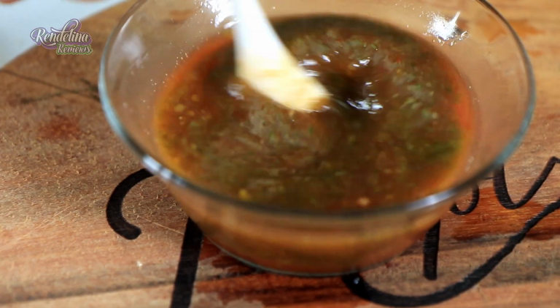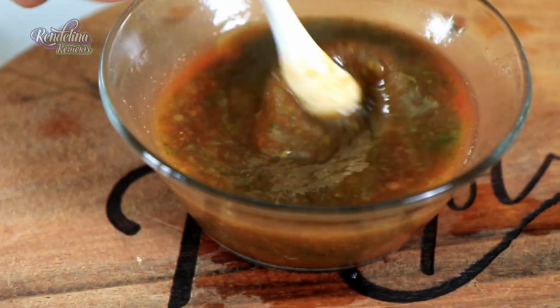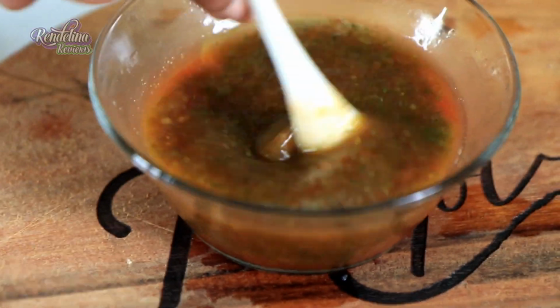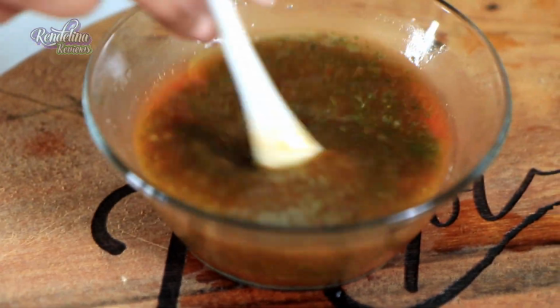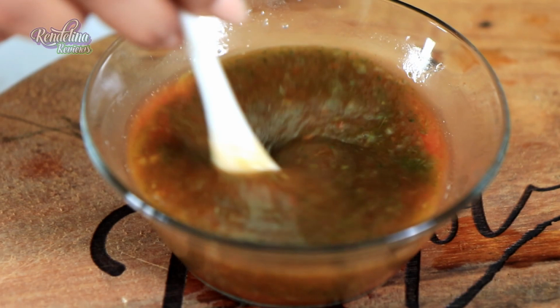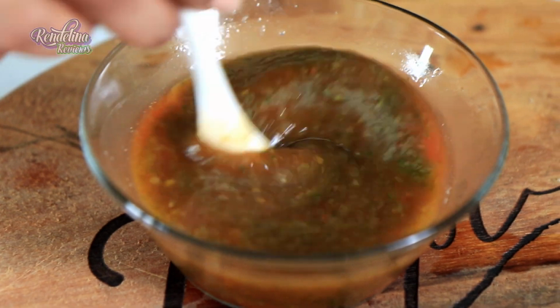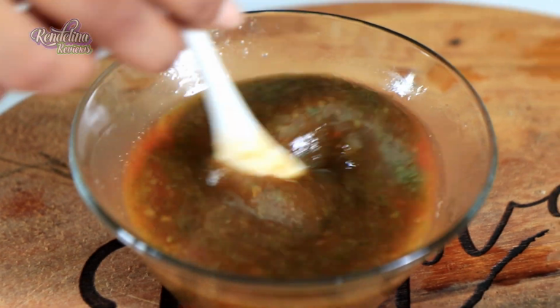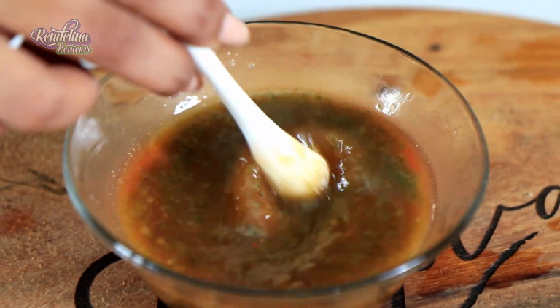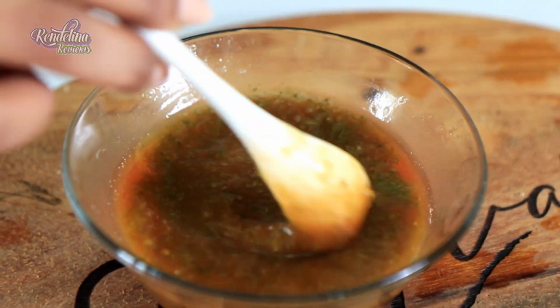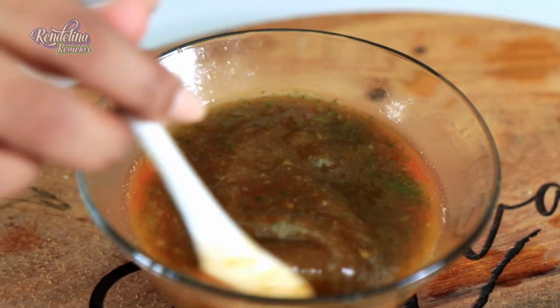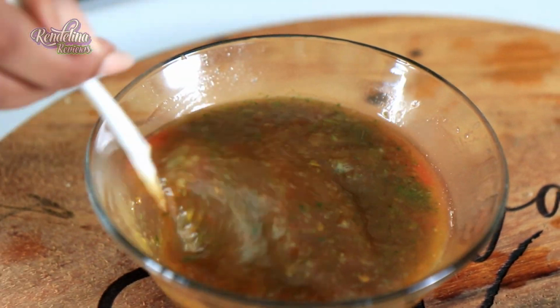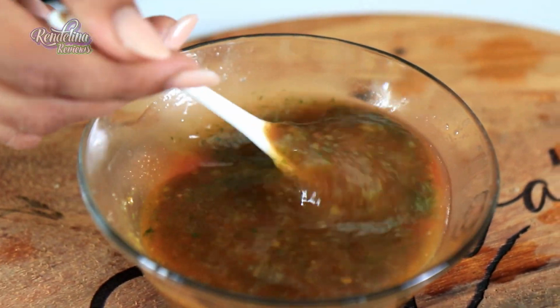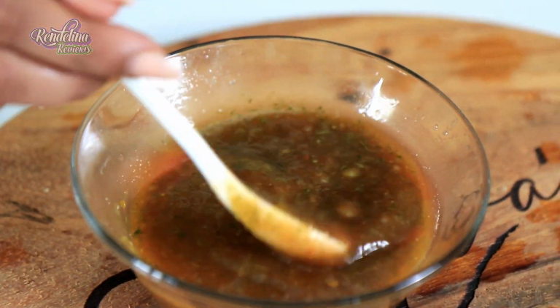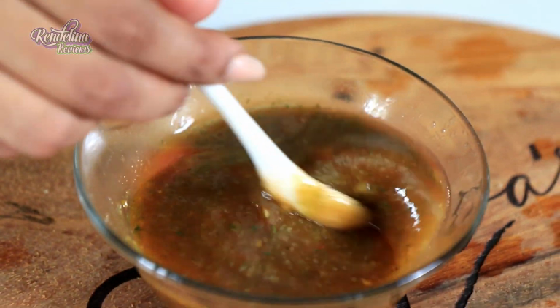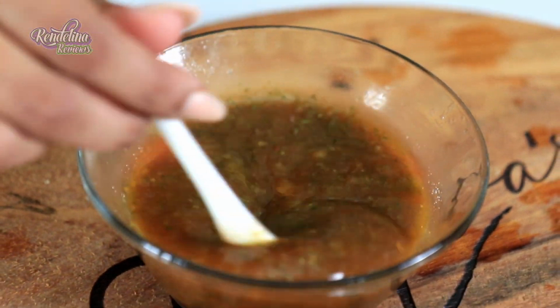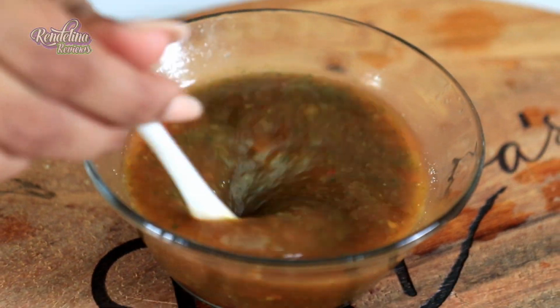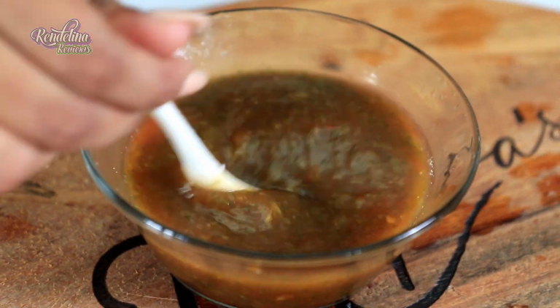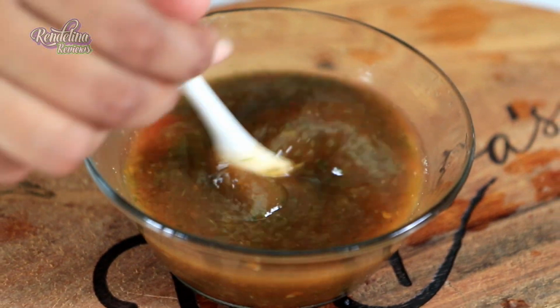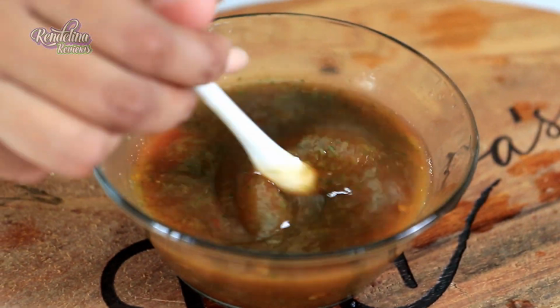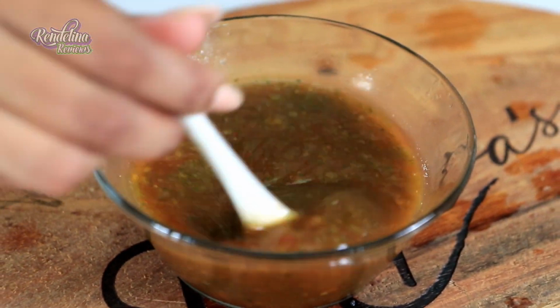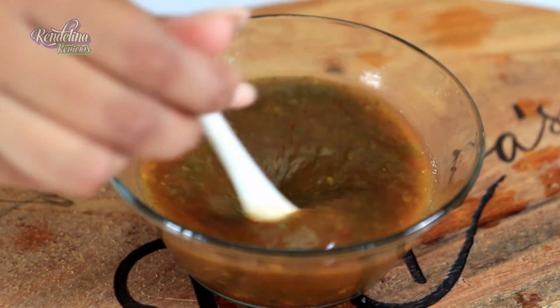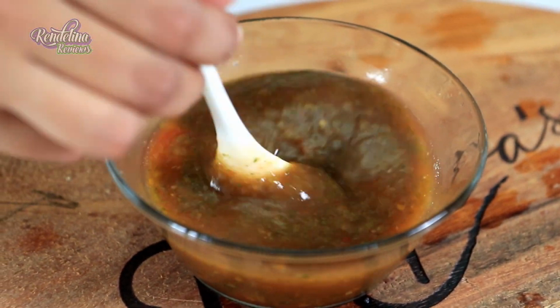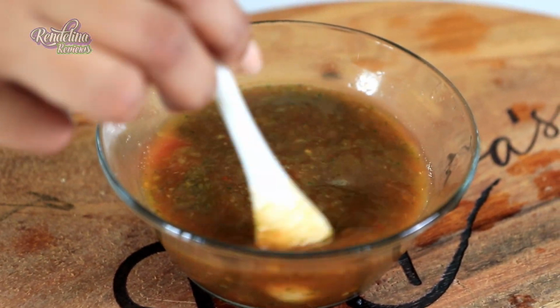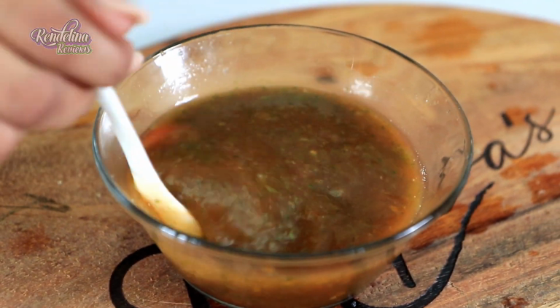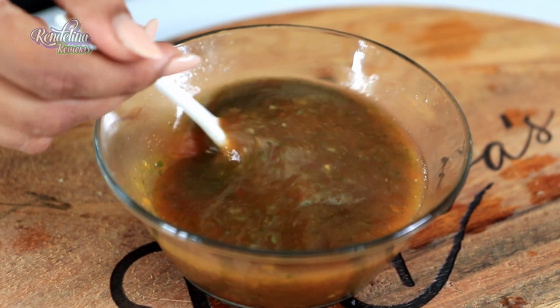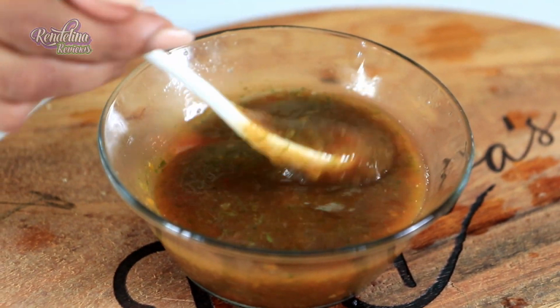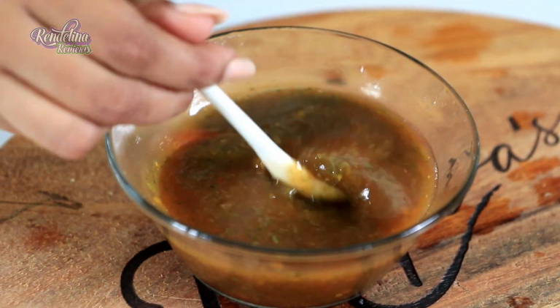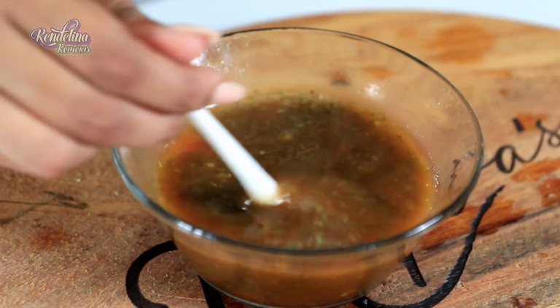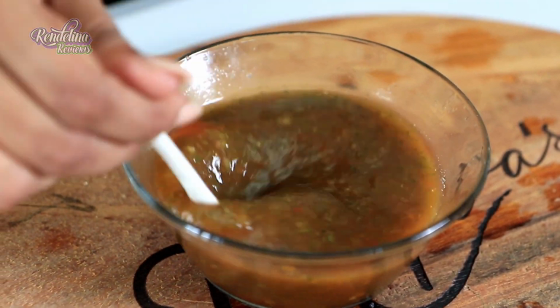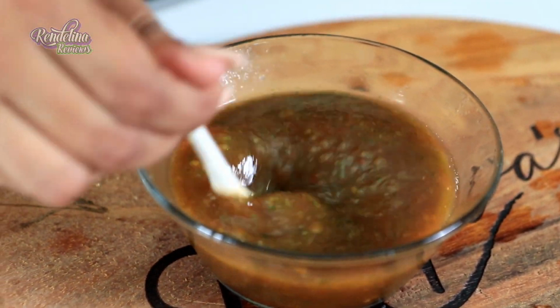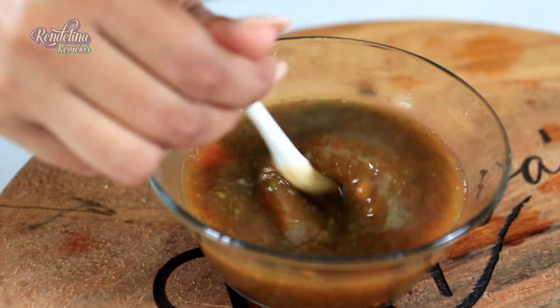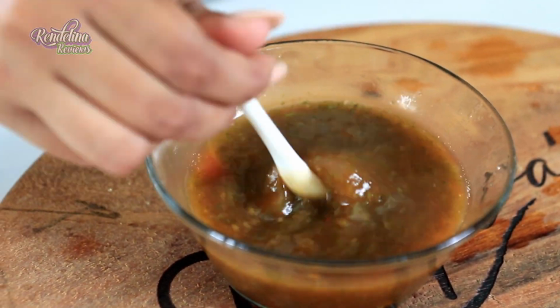Also for the glaze: a teaspoon of sugar, a teaspoon of pepper sauce, and a teaspoon of green seasoning.